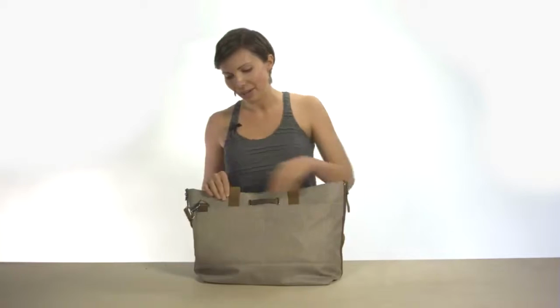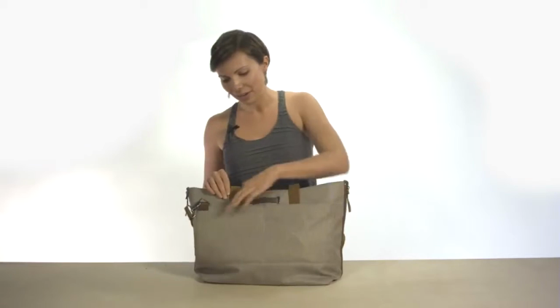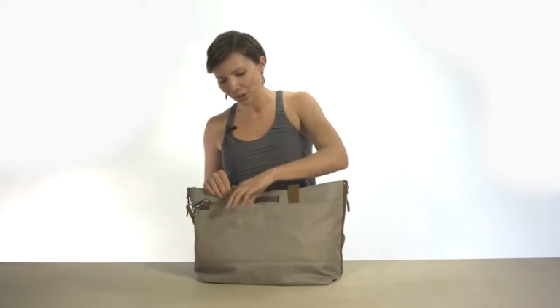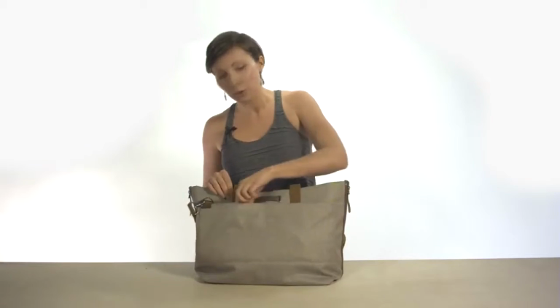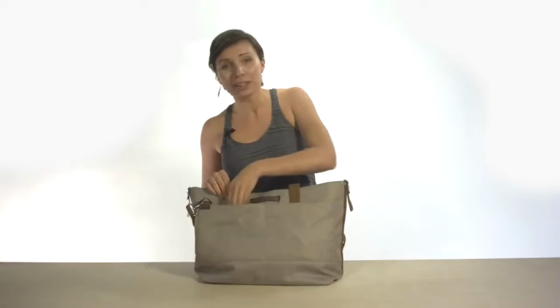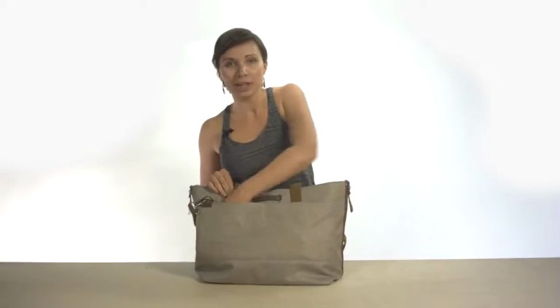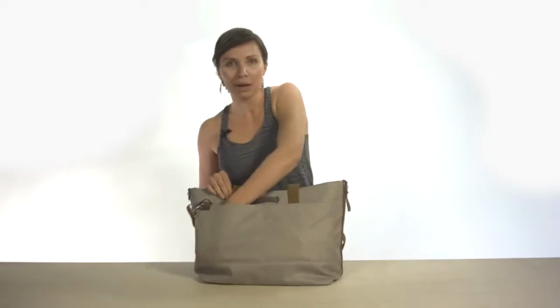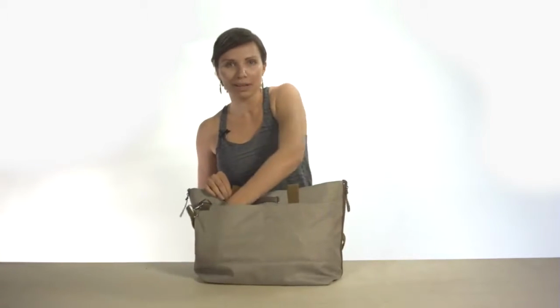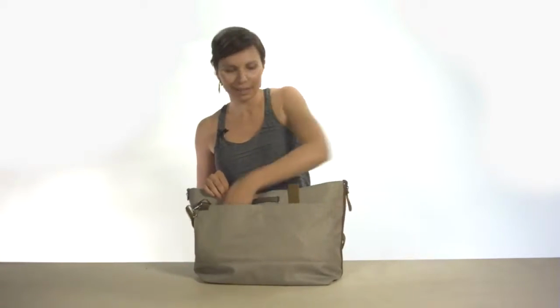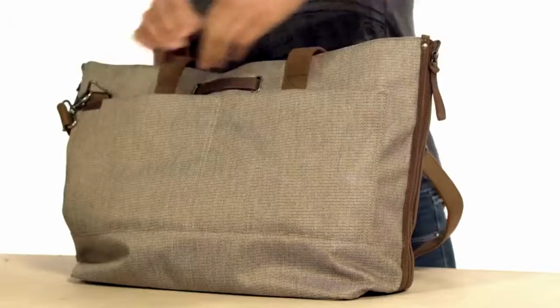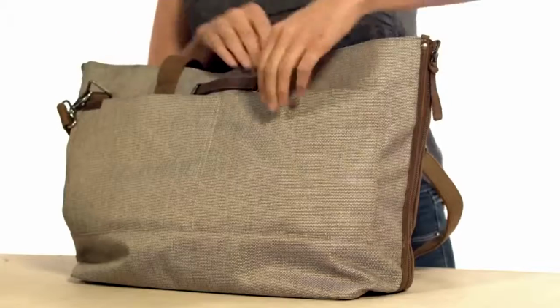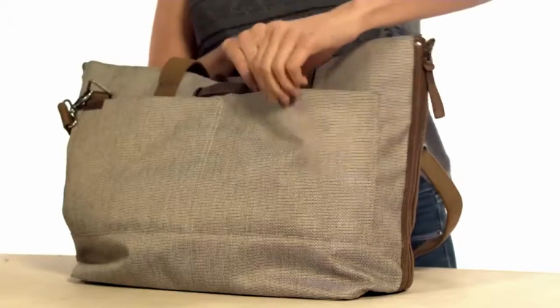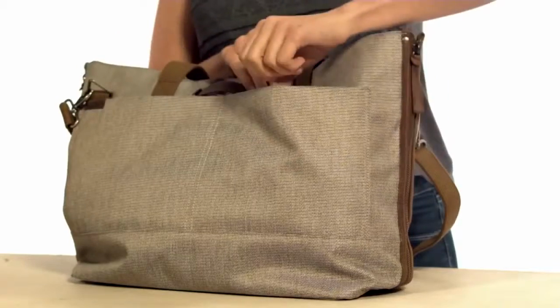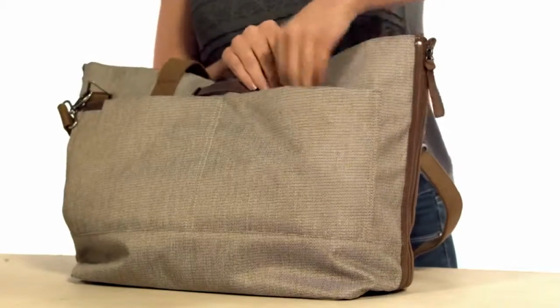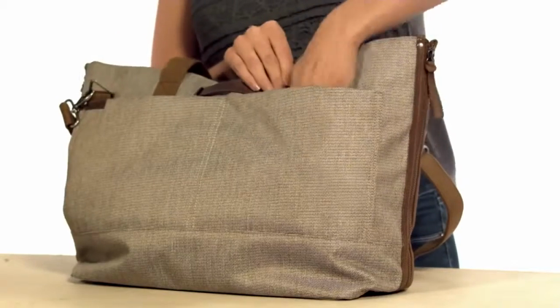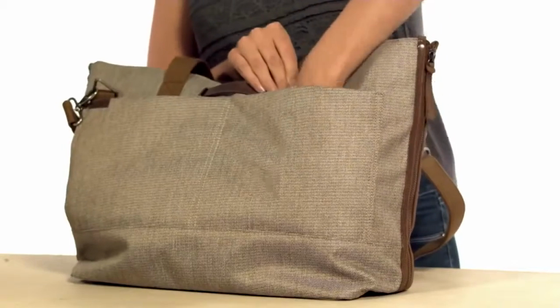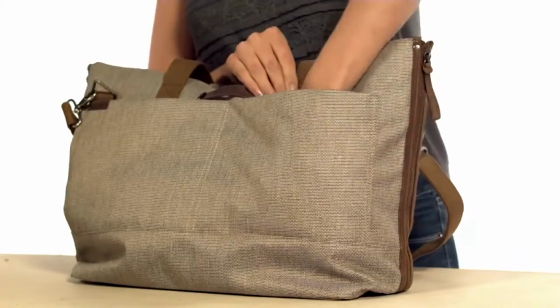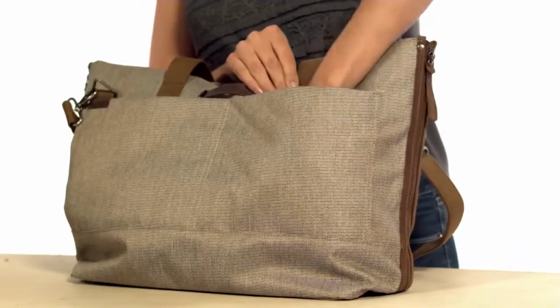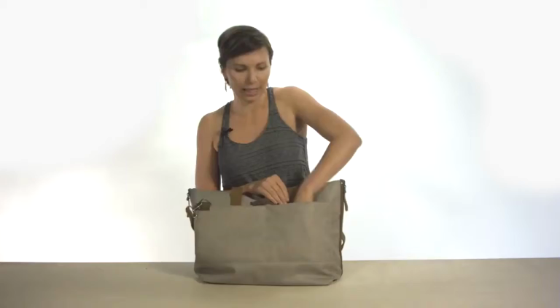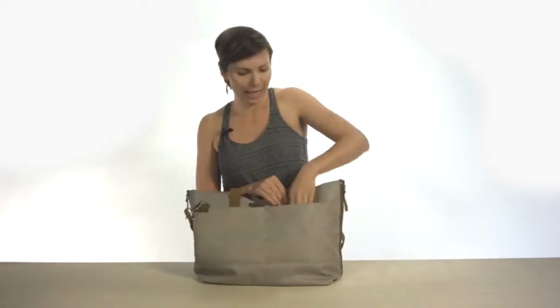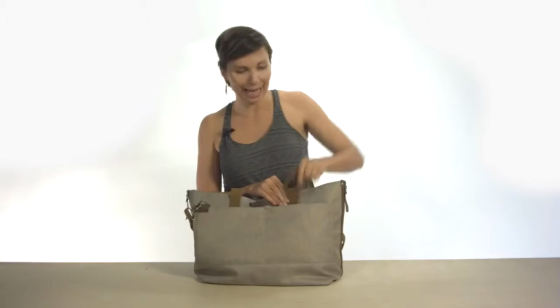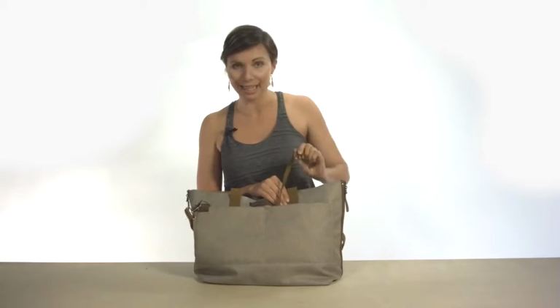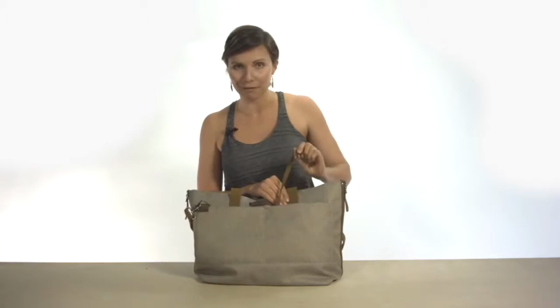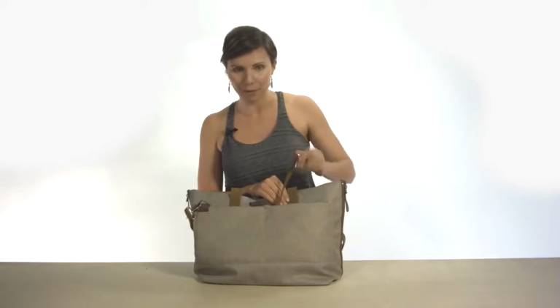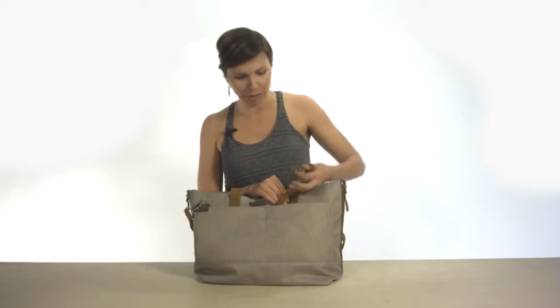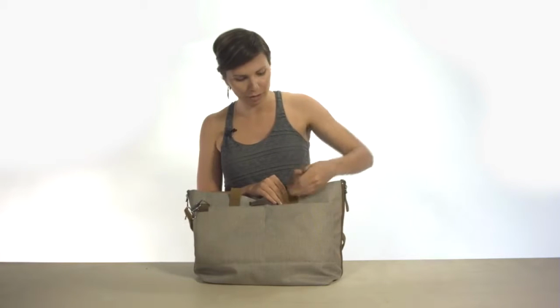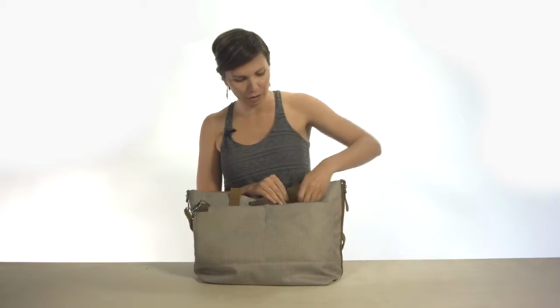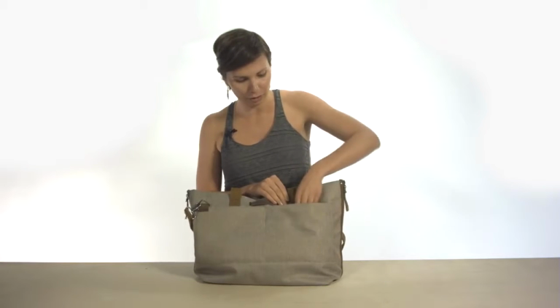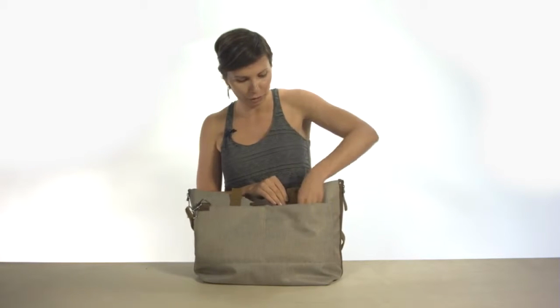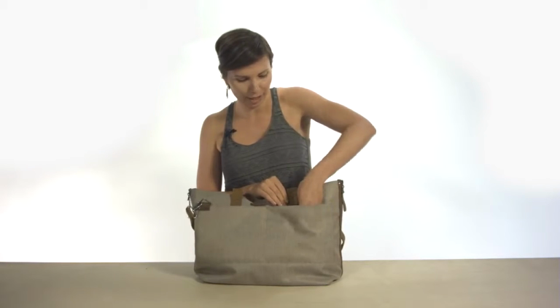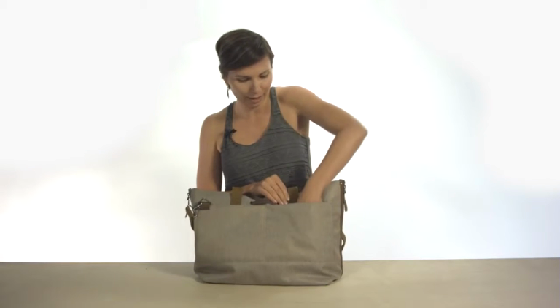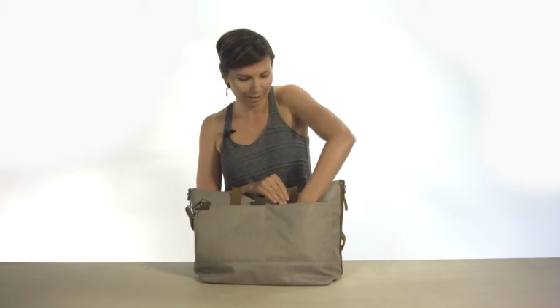There are two slash pockets up front for anything you need to get to quickly, and a key fob here so you don't lose your keys.